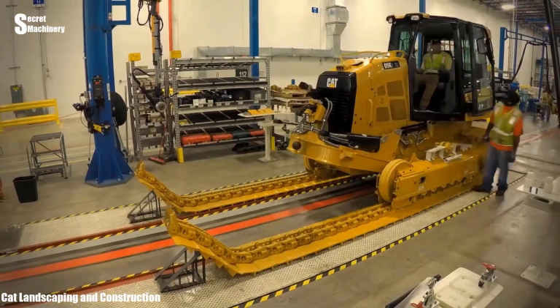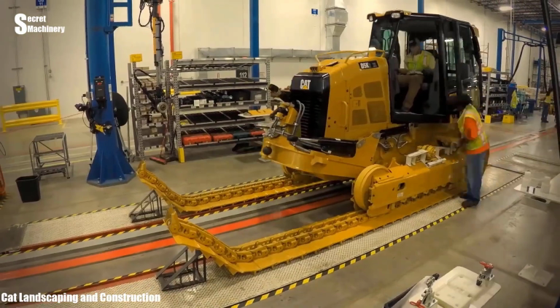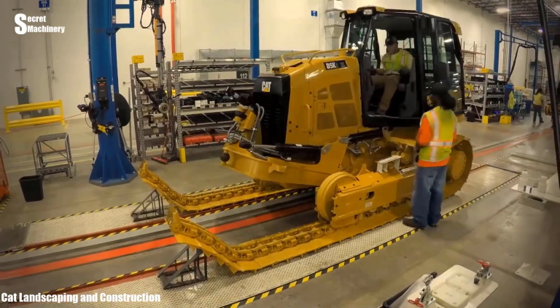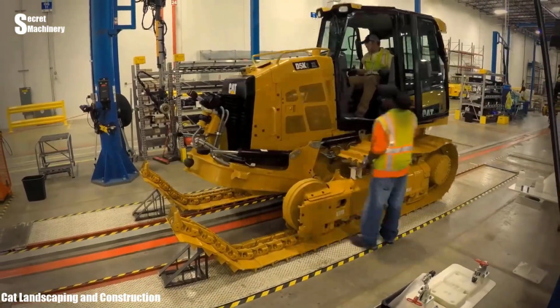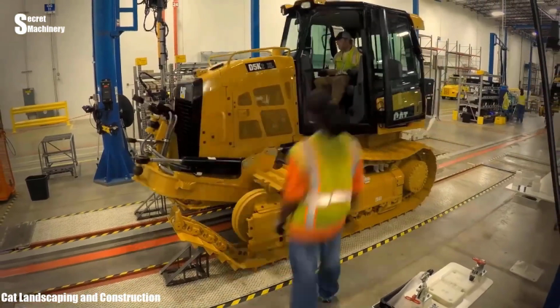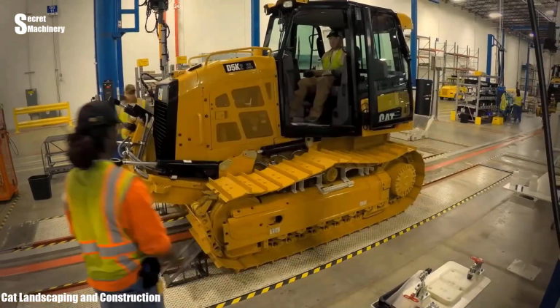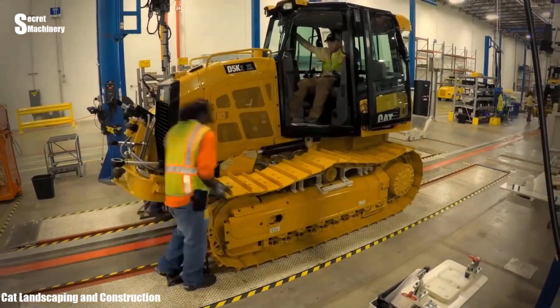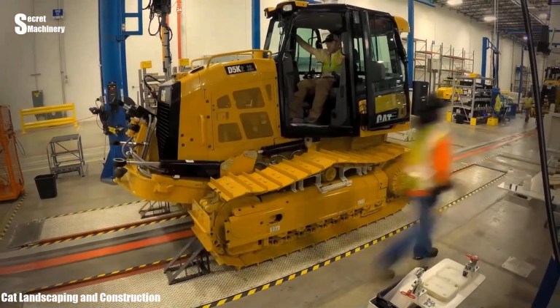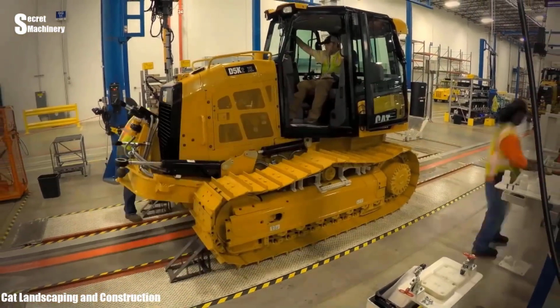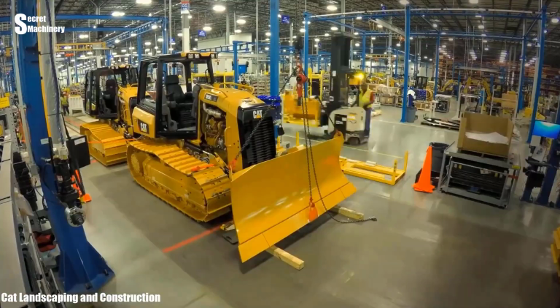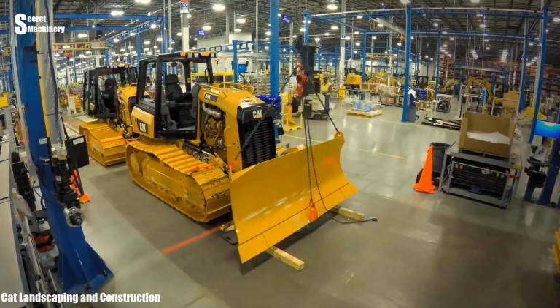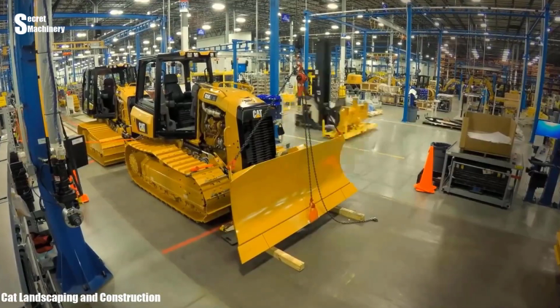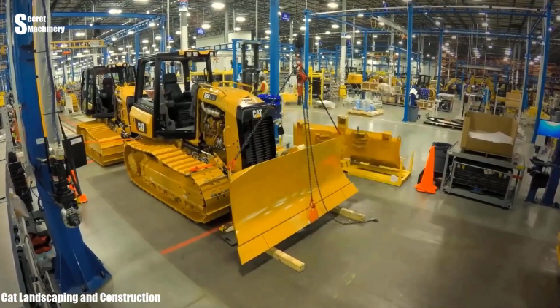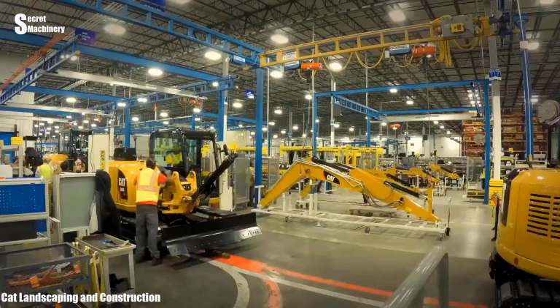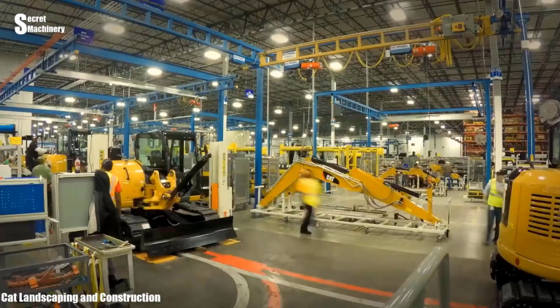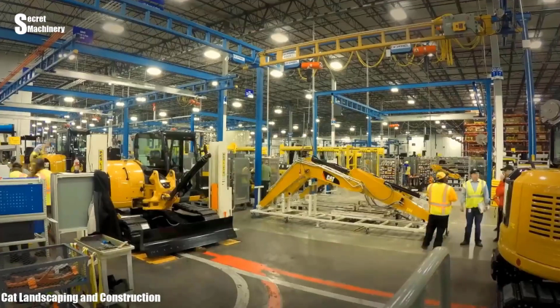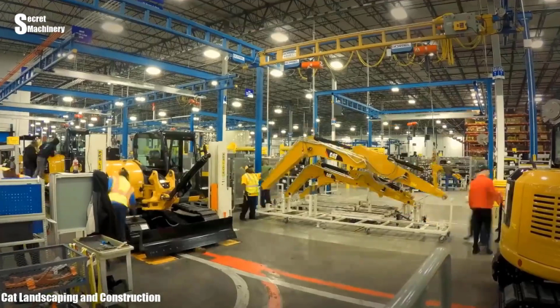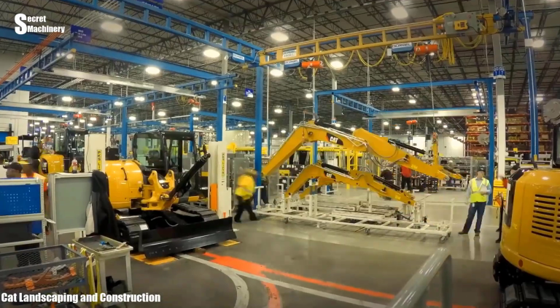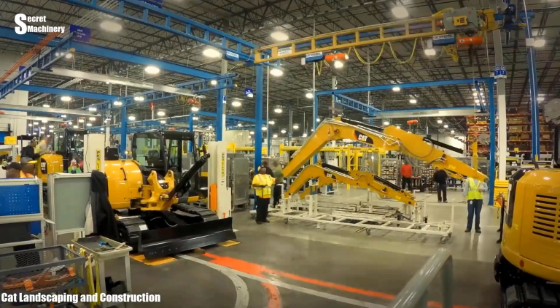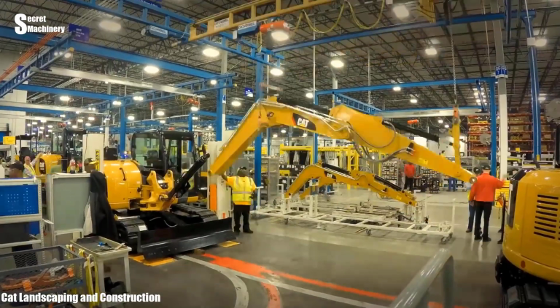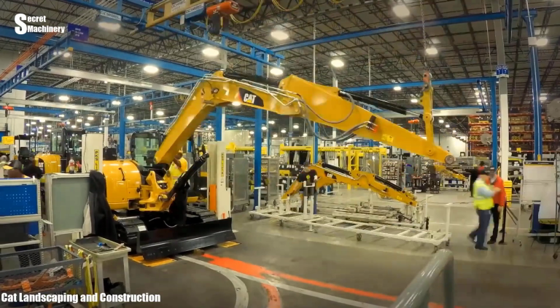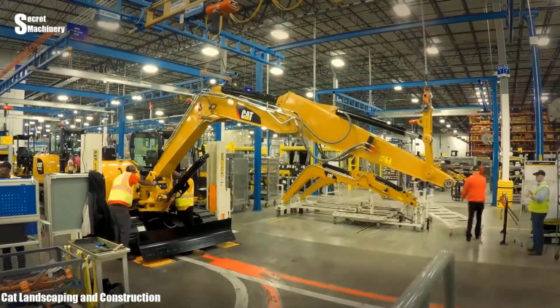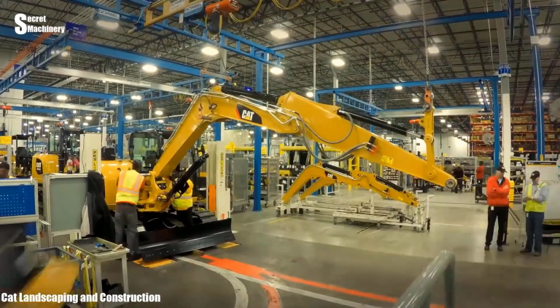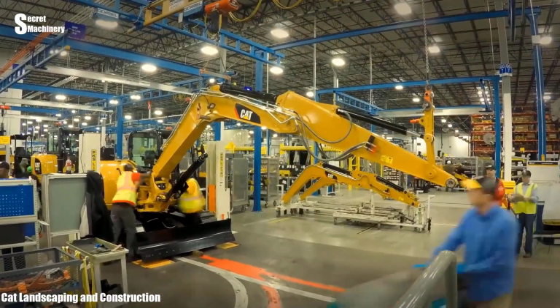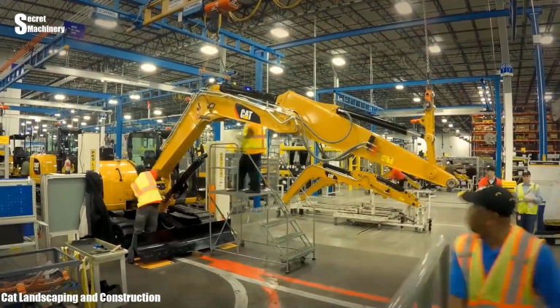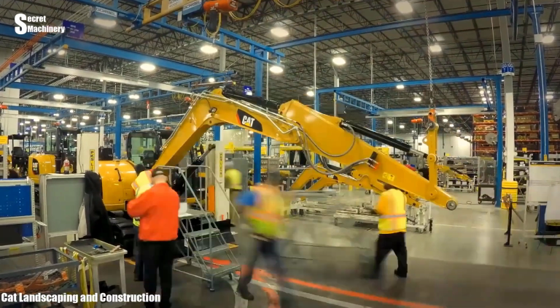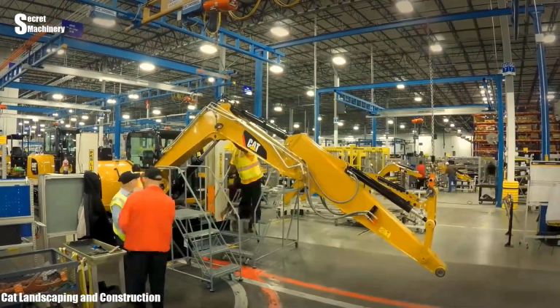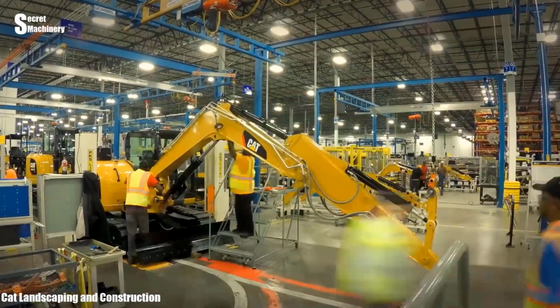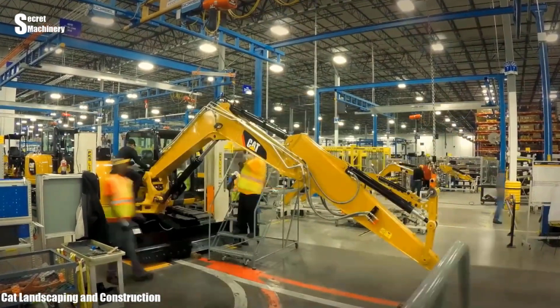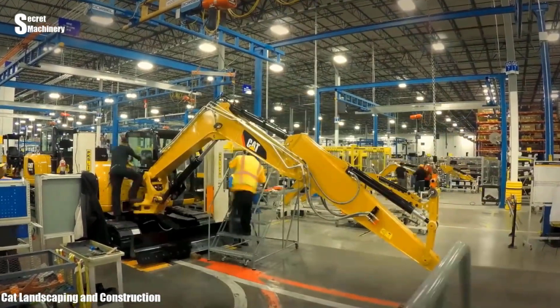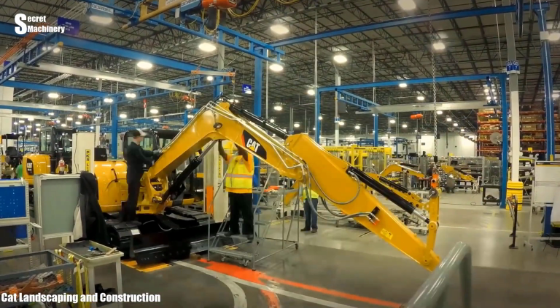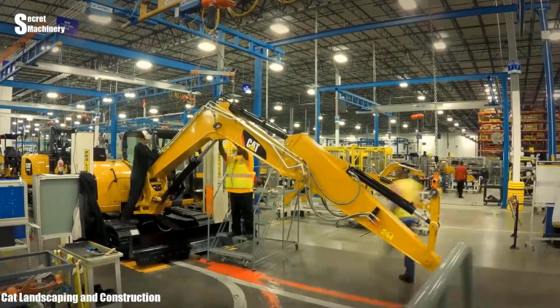The final stages are being completed, then thoroughly tested before being shipped.